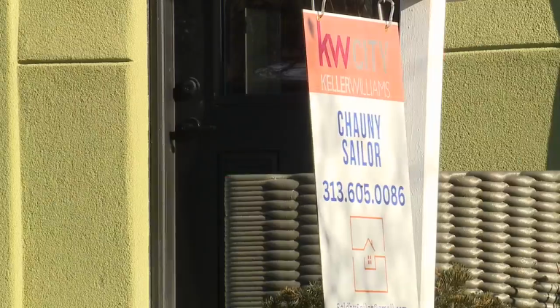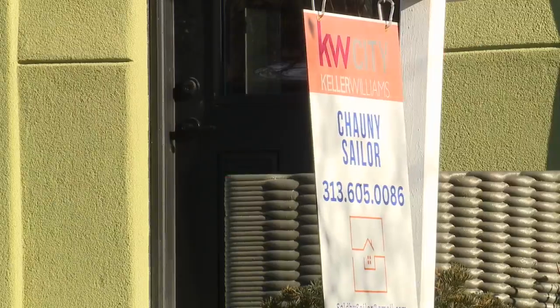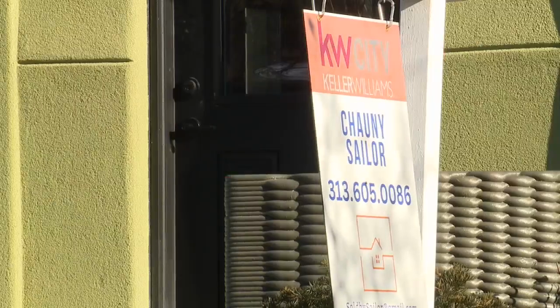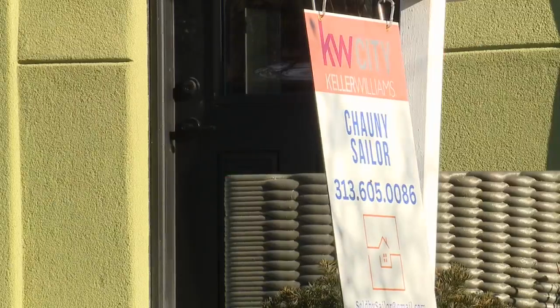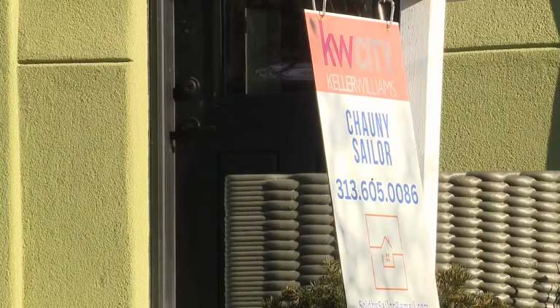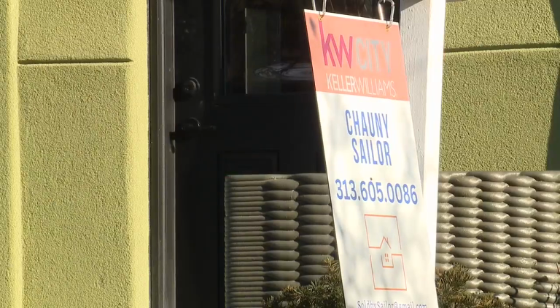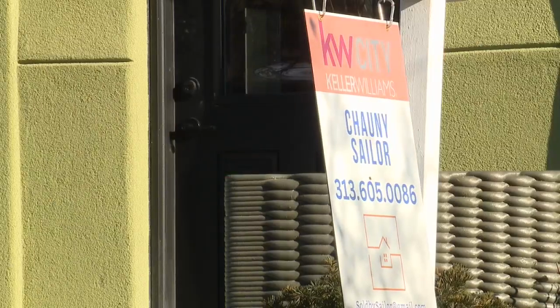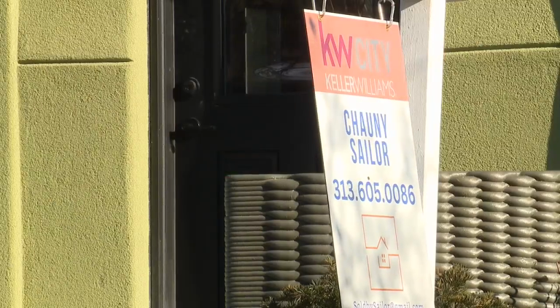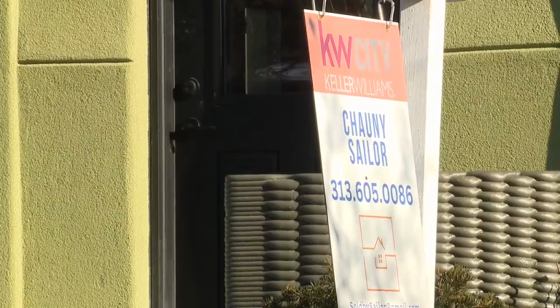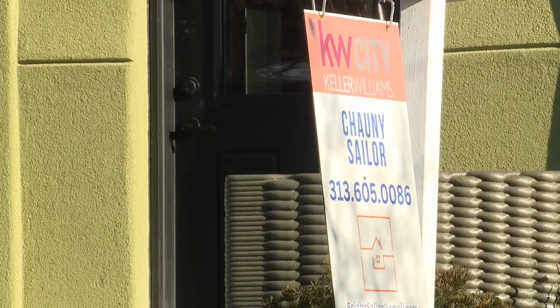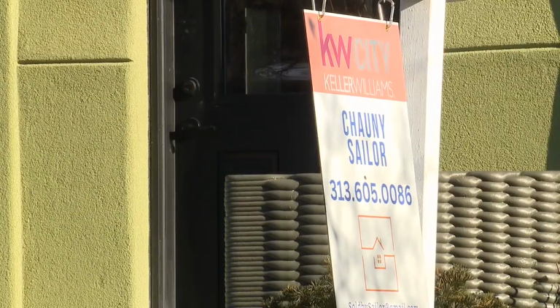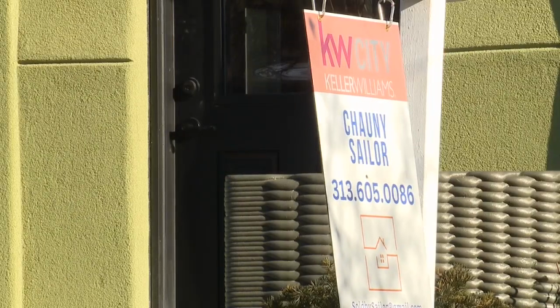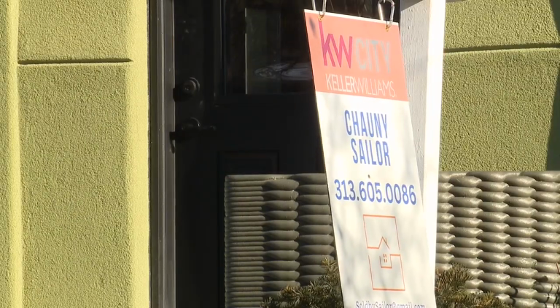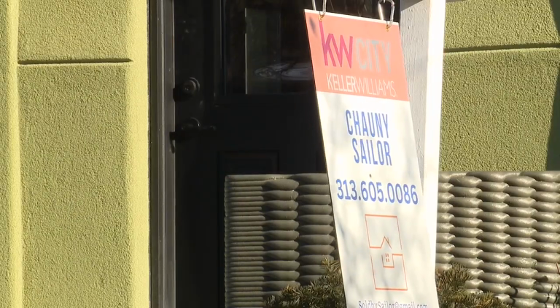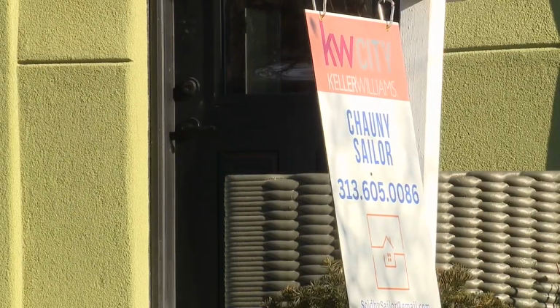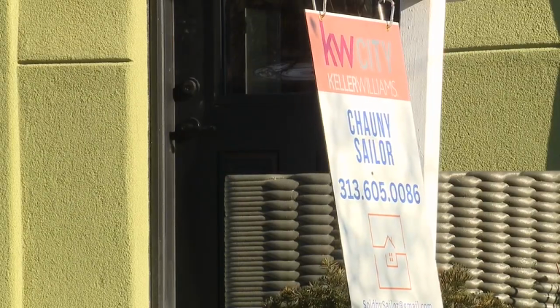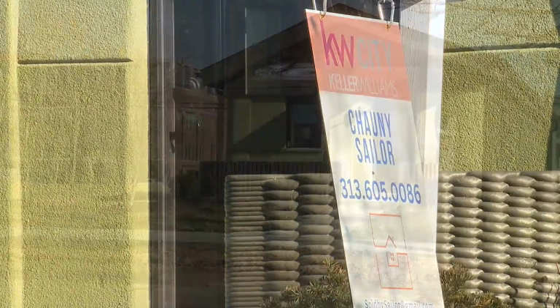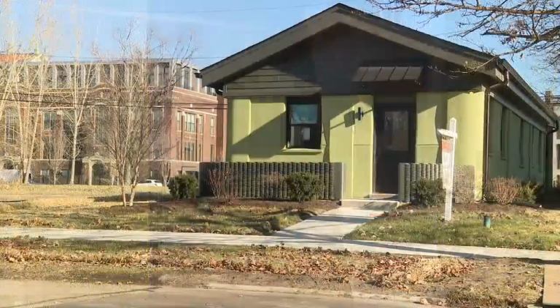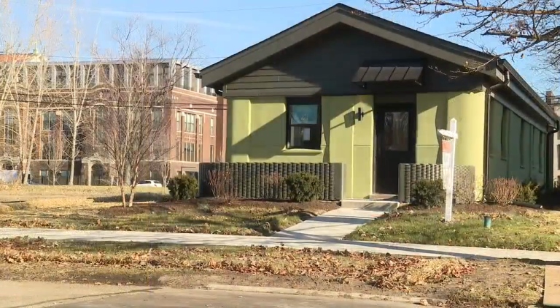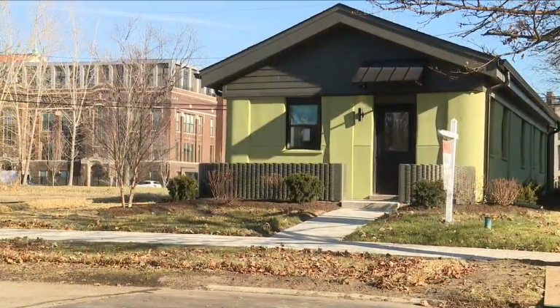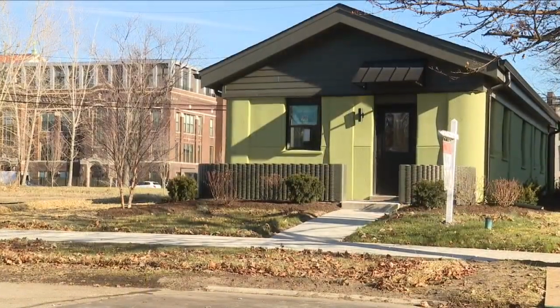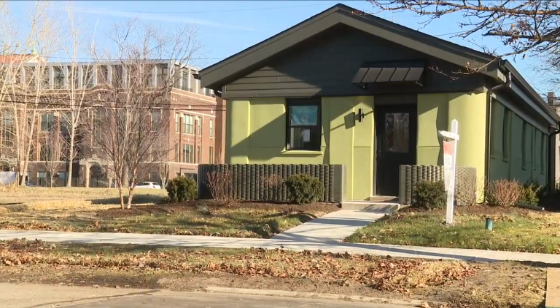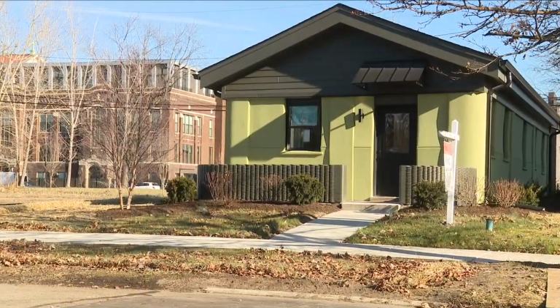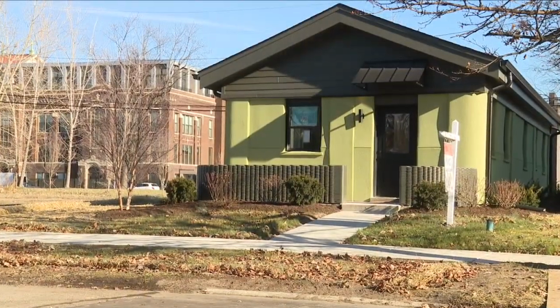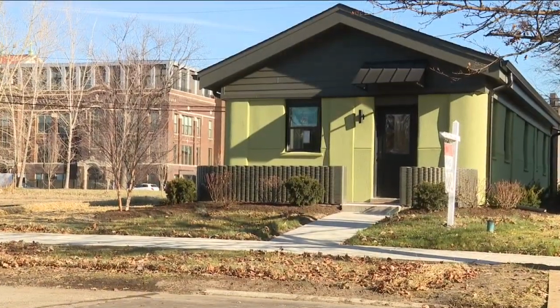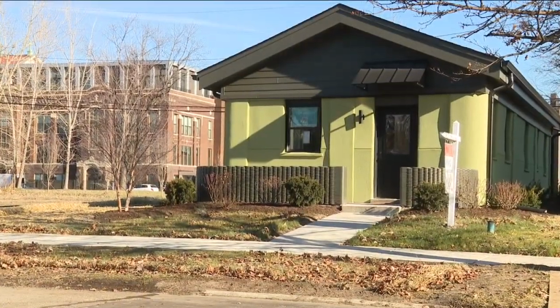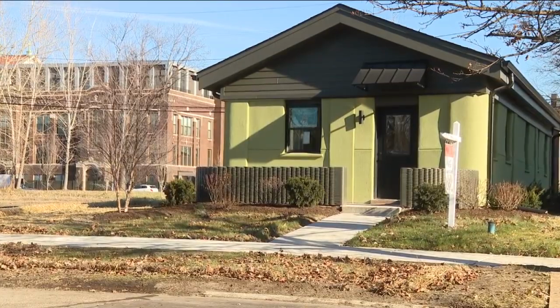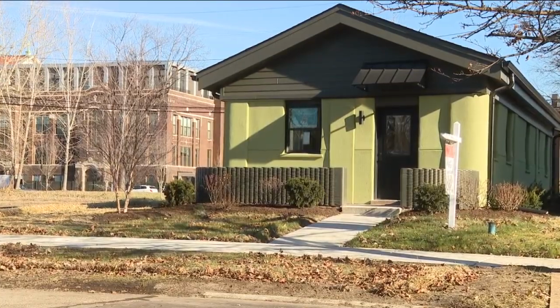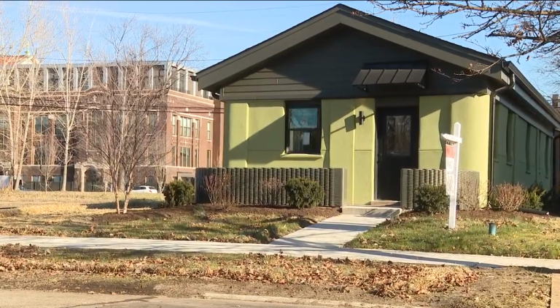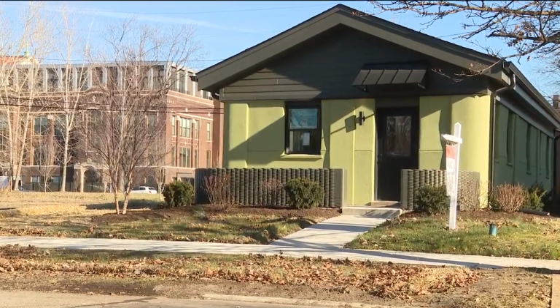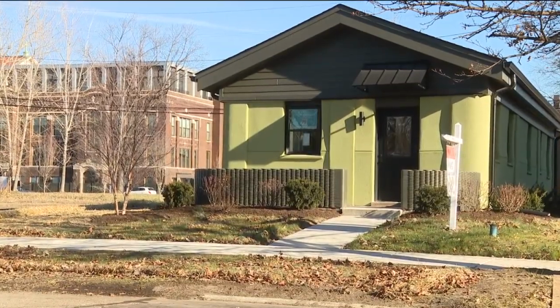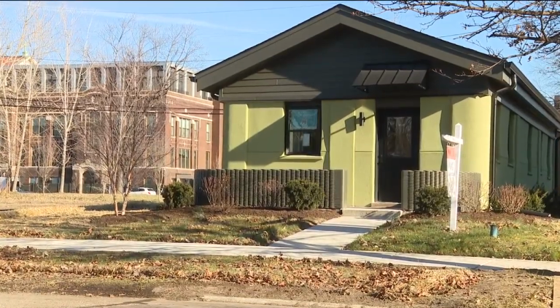The house just hit the market. The asking price: $224,500.